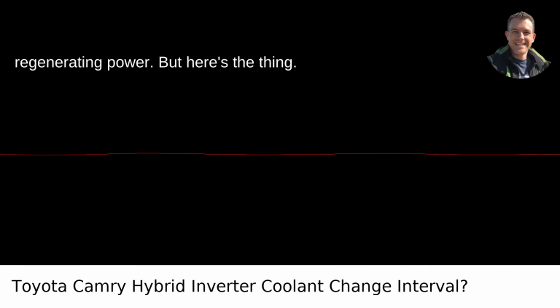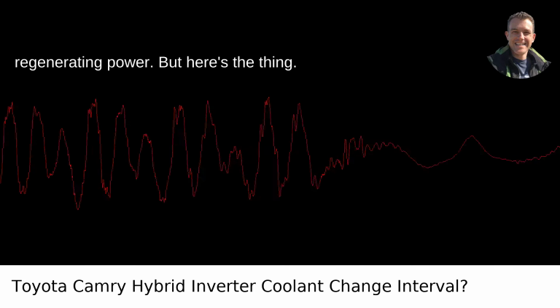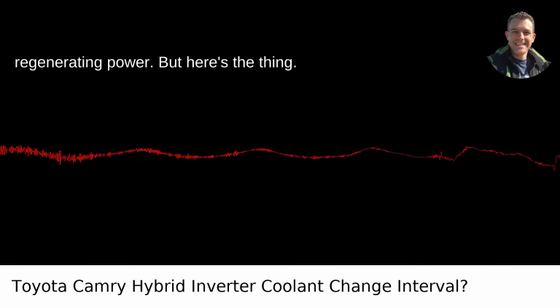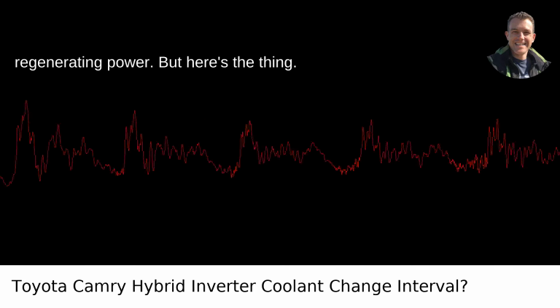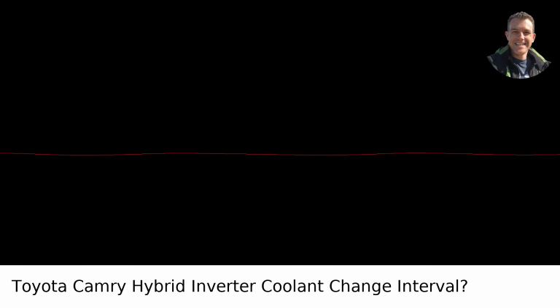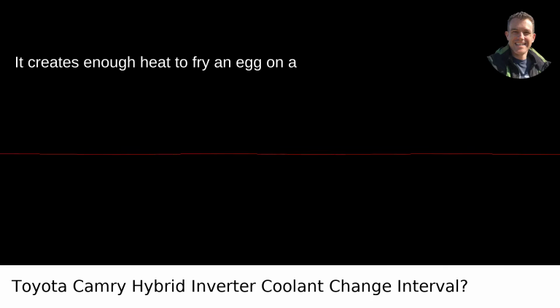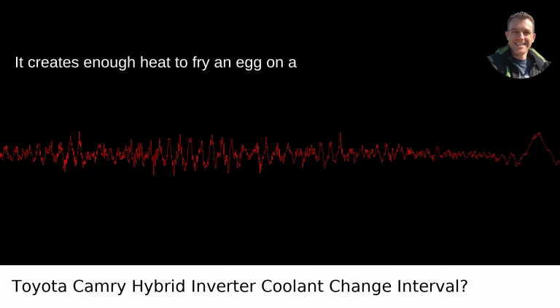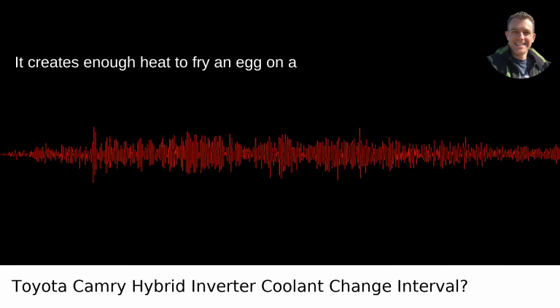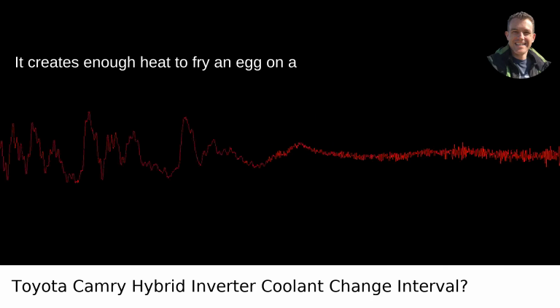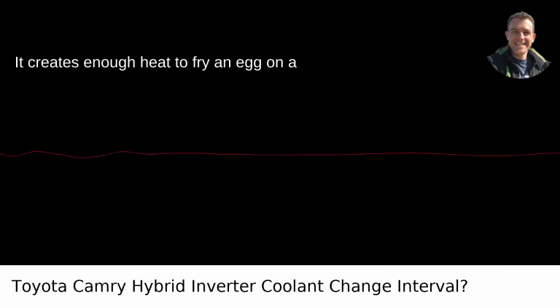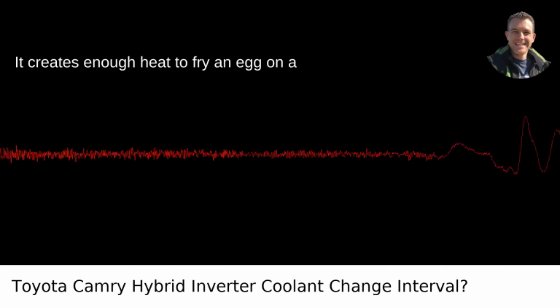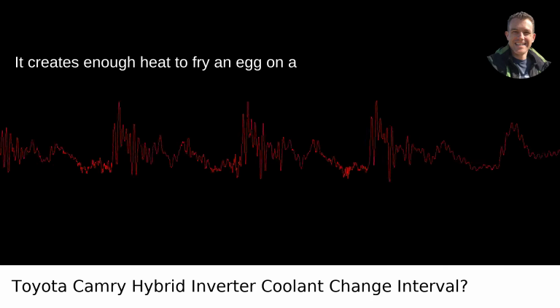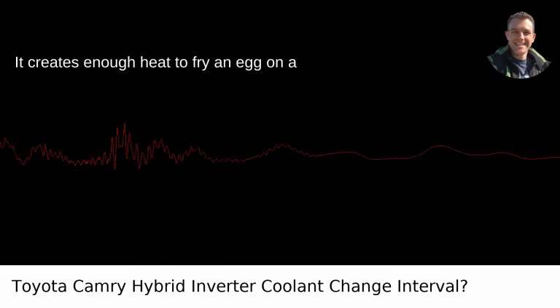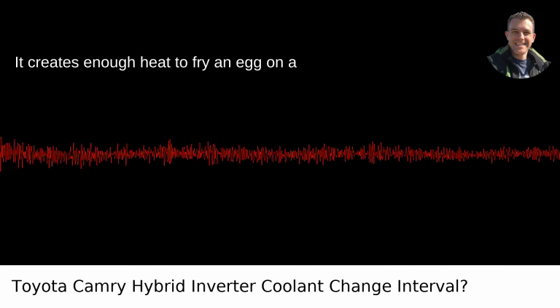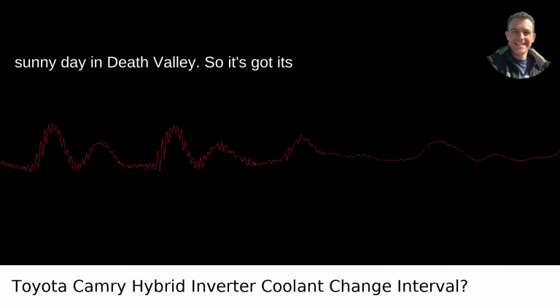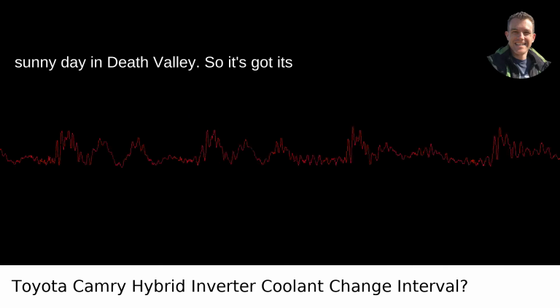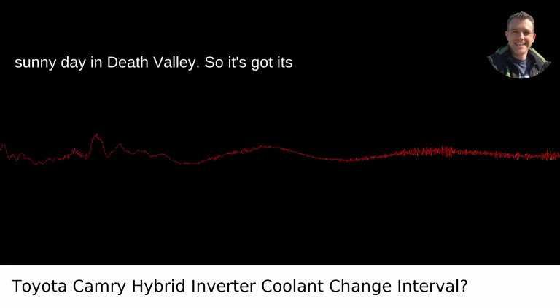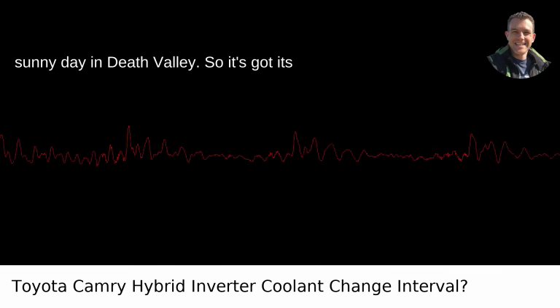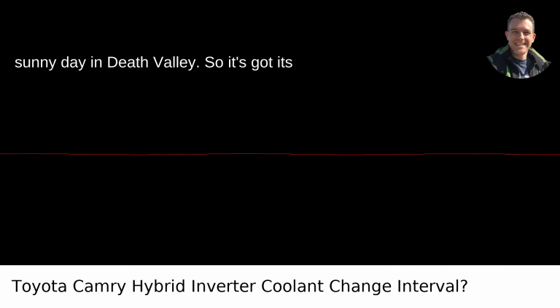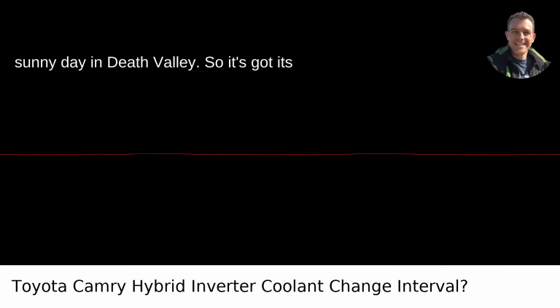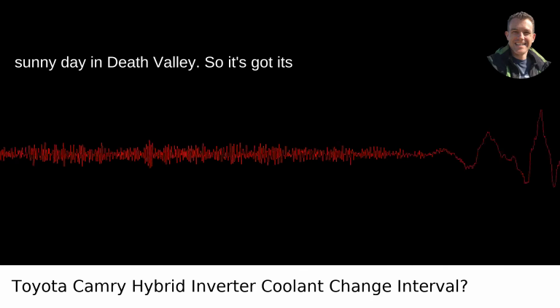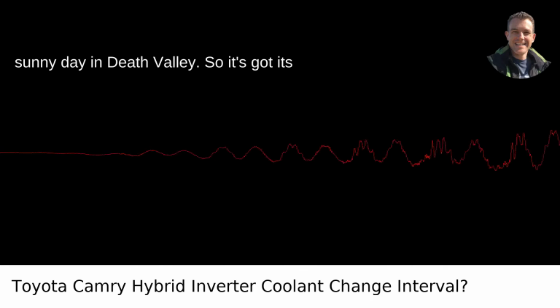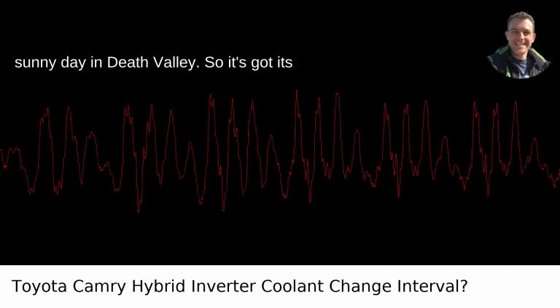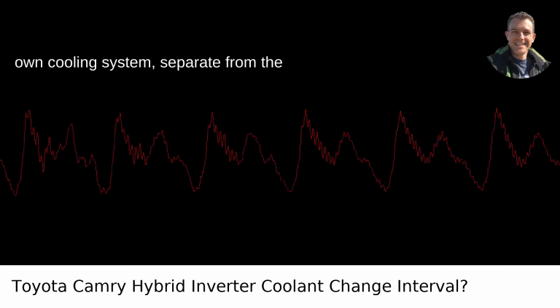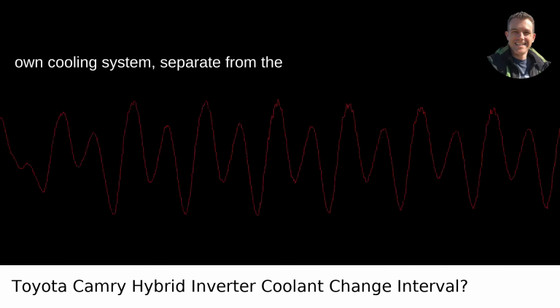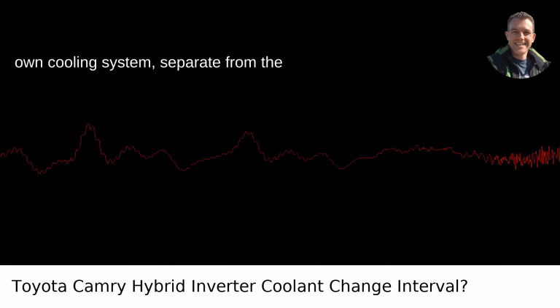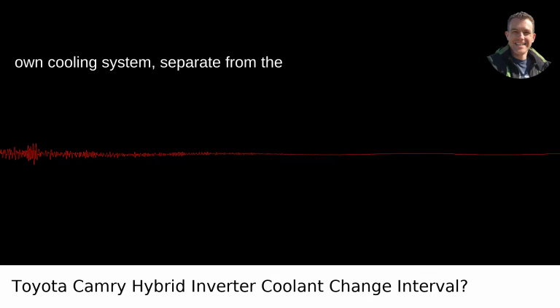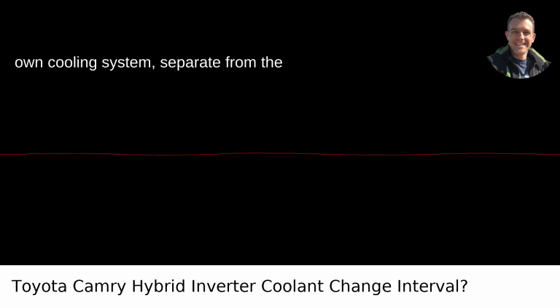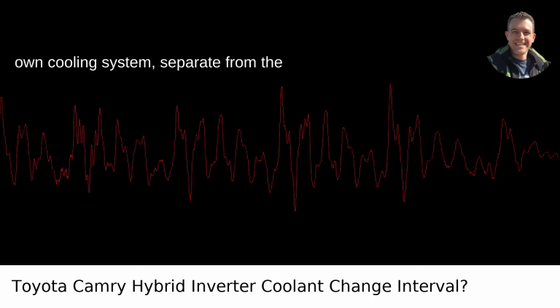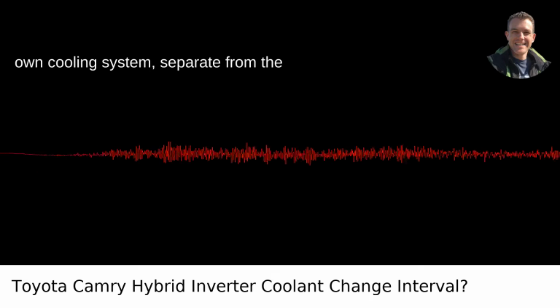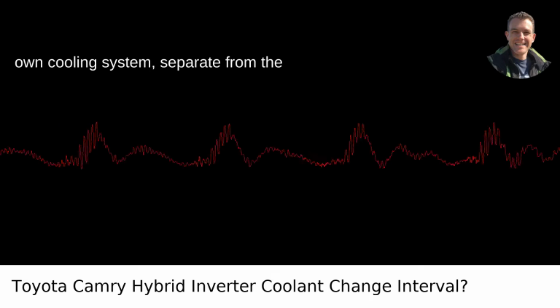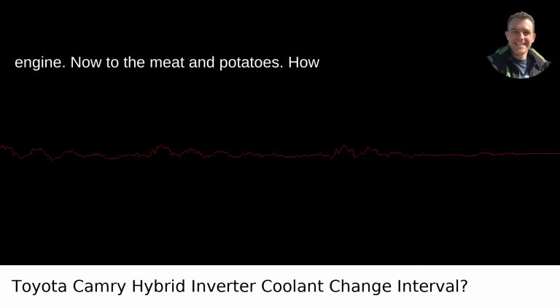But here's the thing: it creates enough heat to fry an egg on a sunny day in Death Valley. So it's got its own cooling system, separate from the engine.